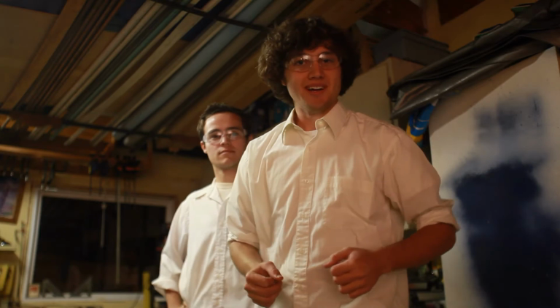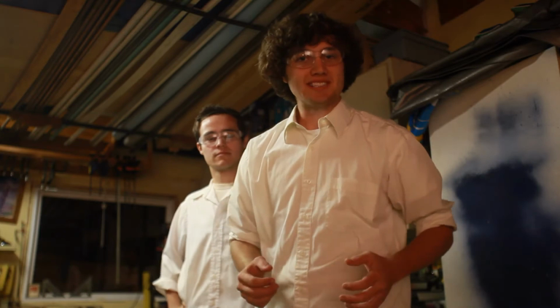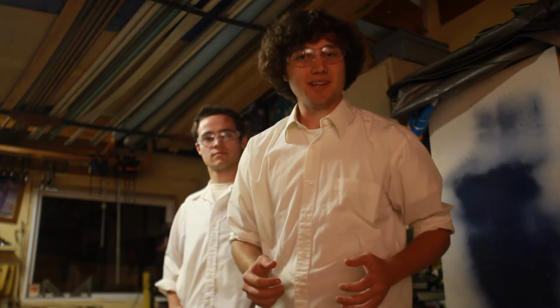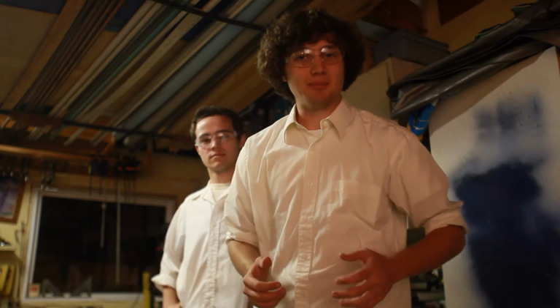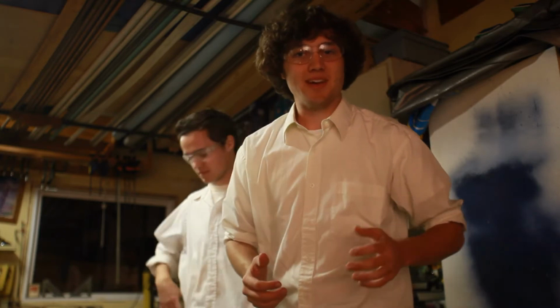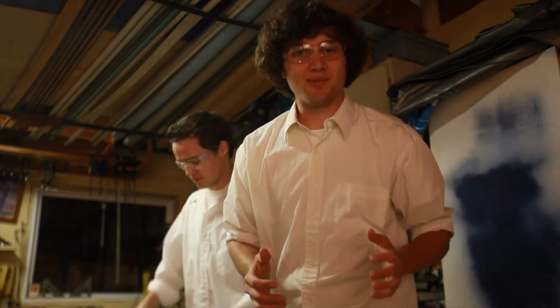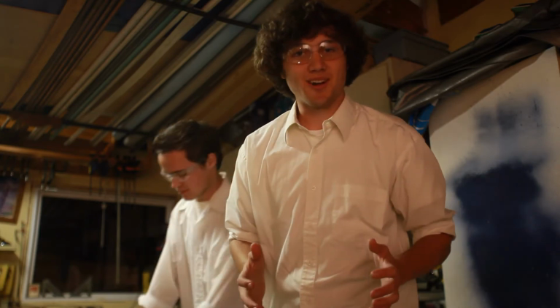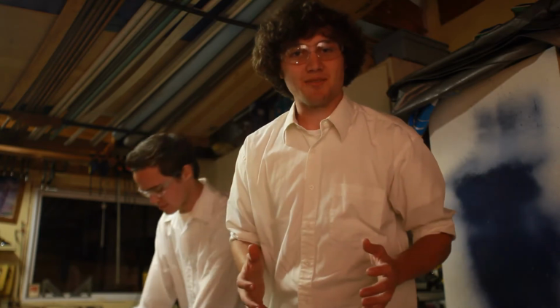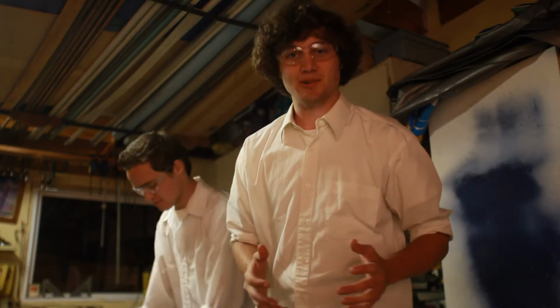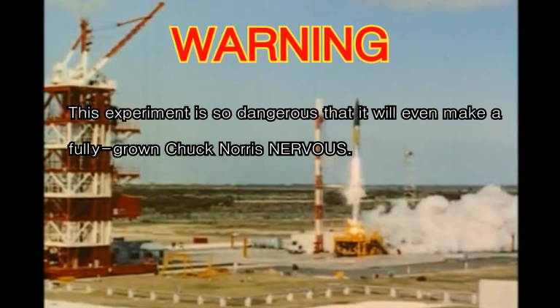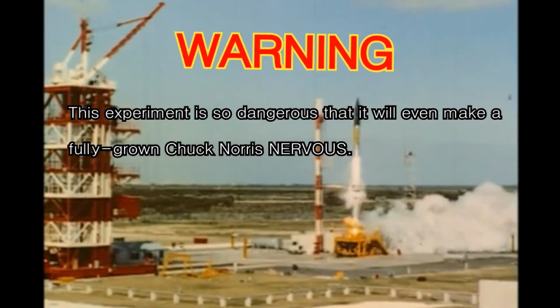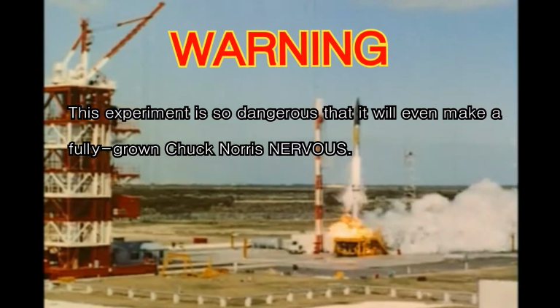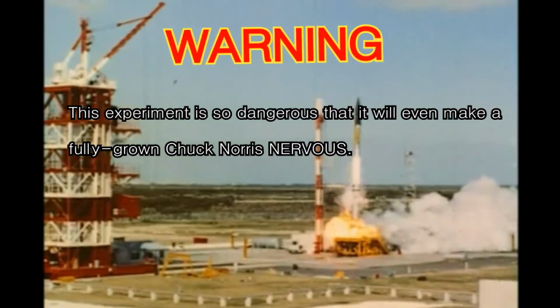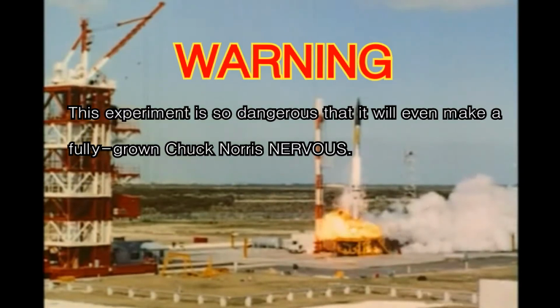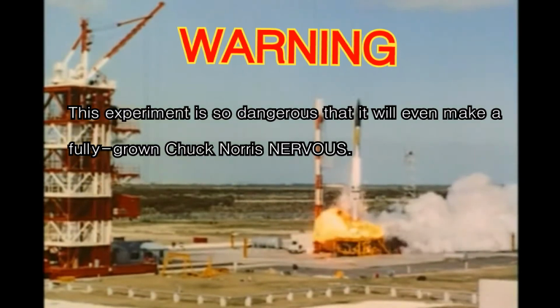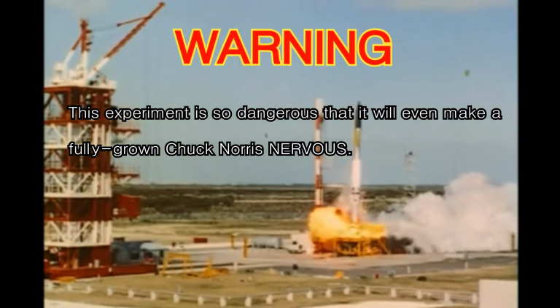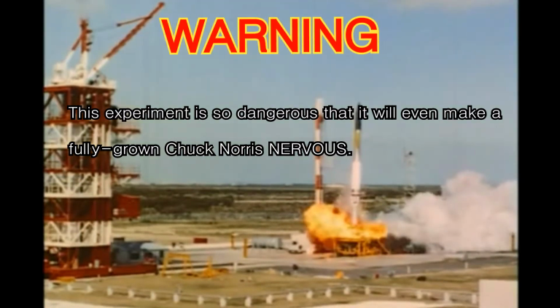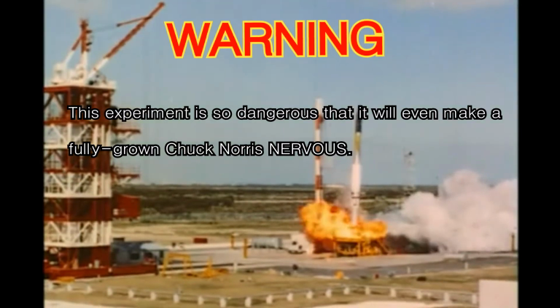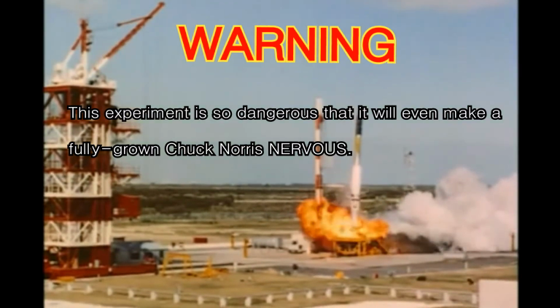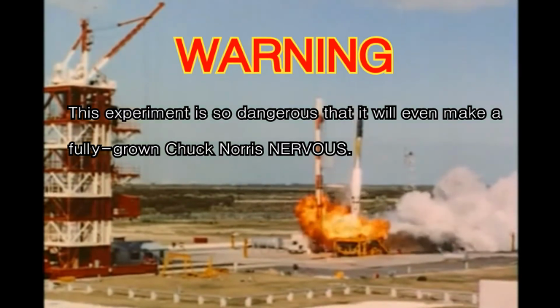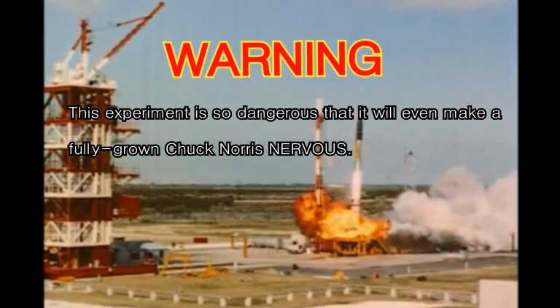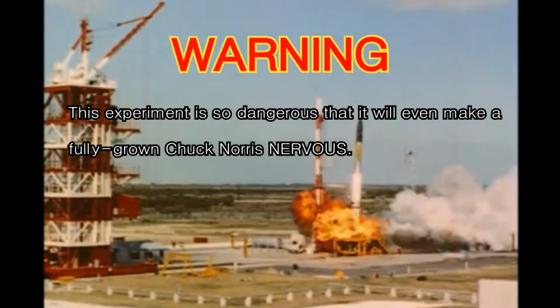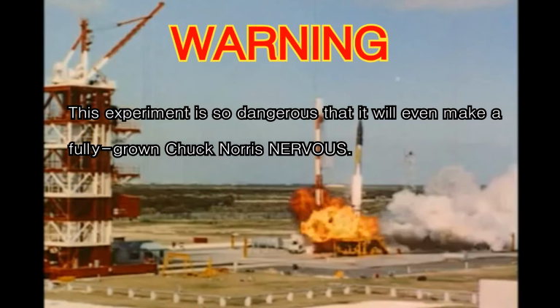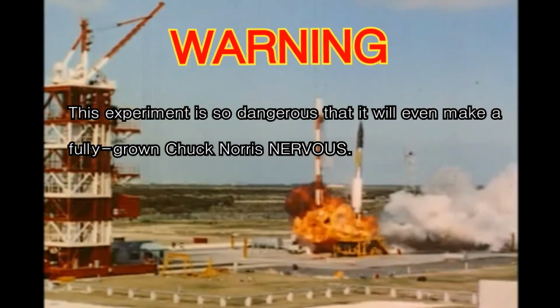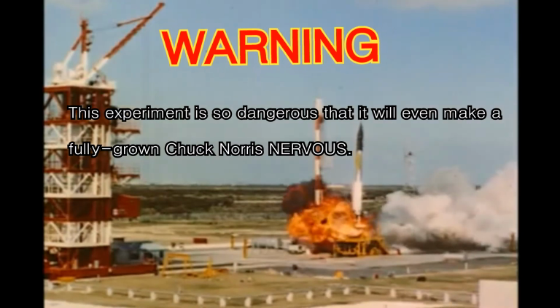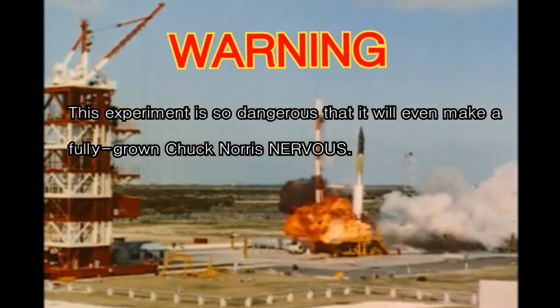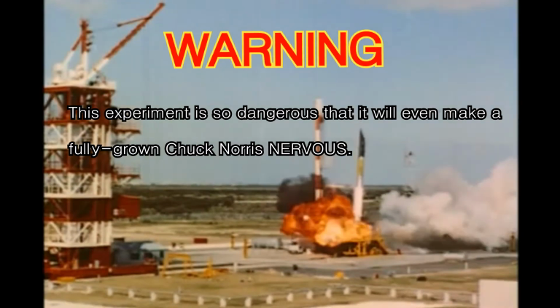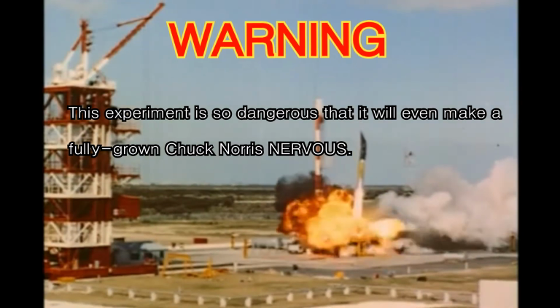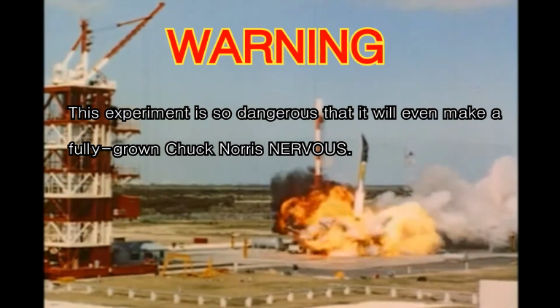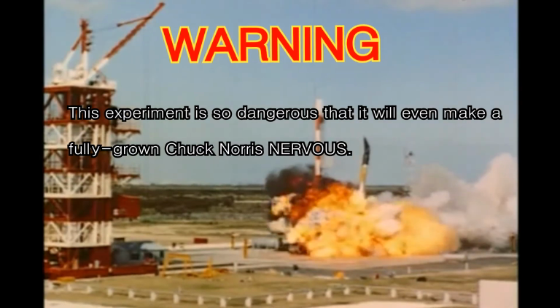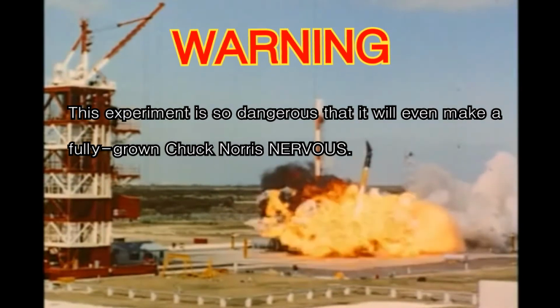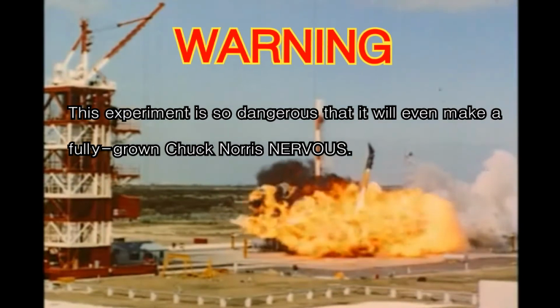This week we'll be making rocket fuel. Warning: this experiment is so dangerous that it will even make a fully grown Chuck Norris nervous.